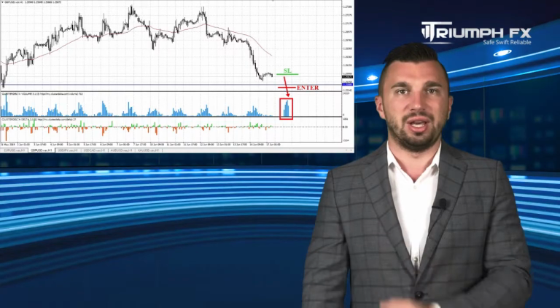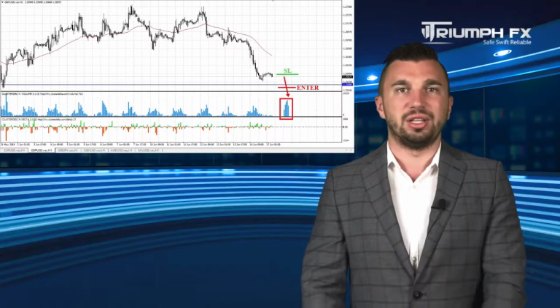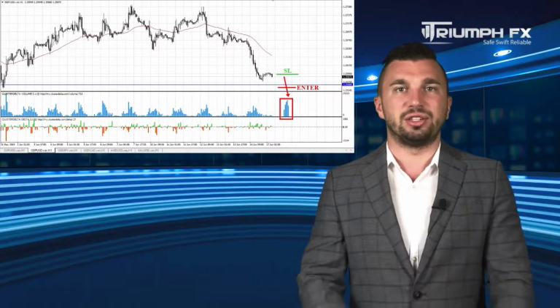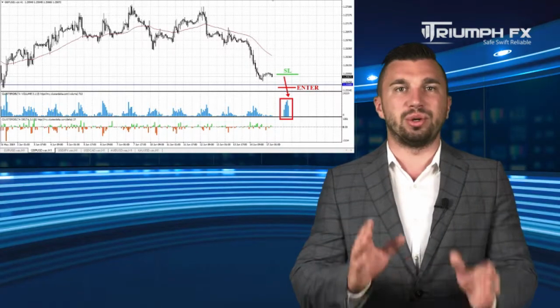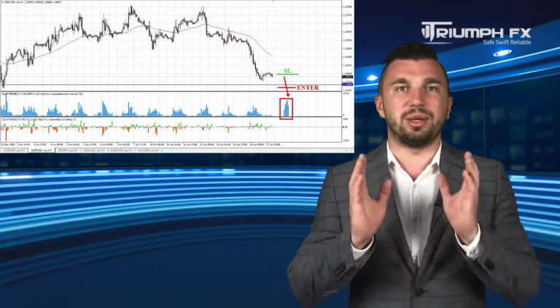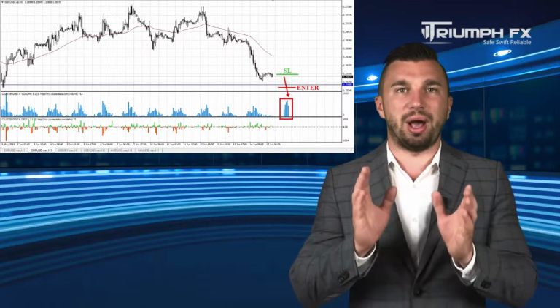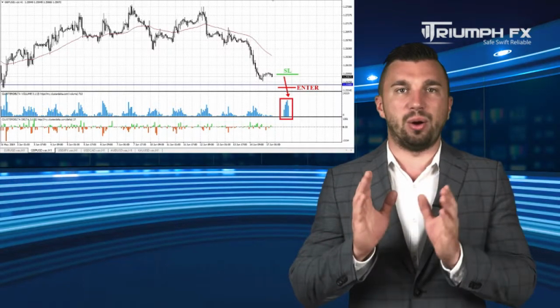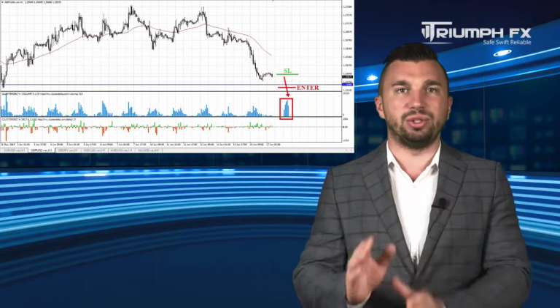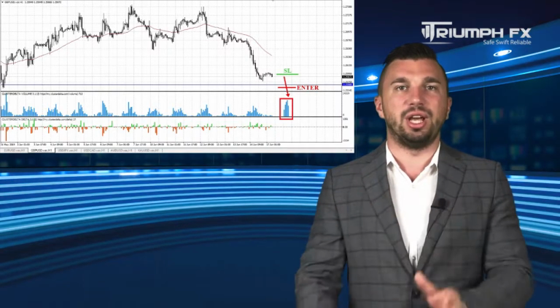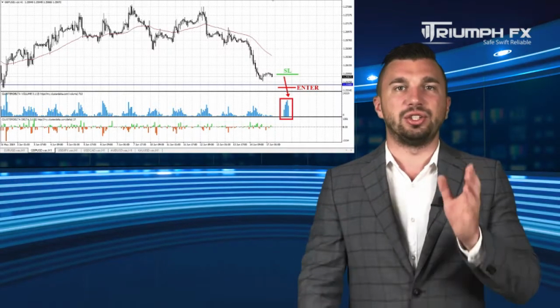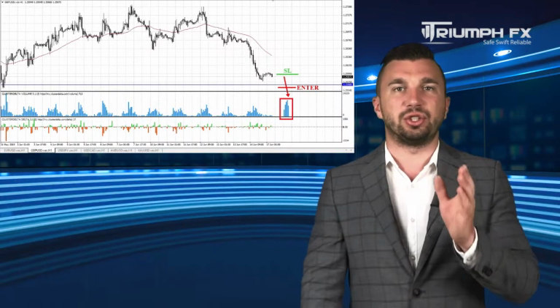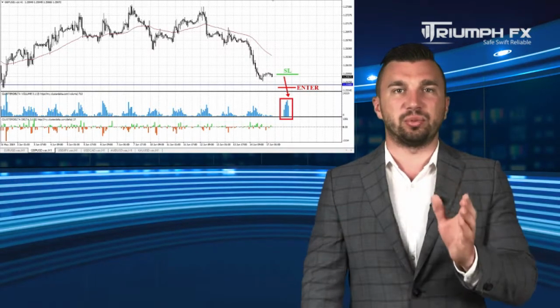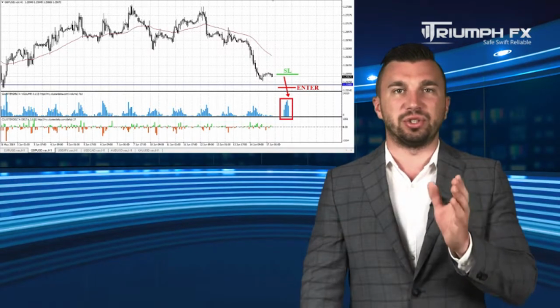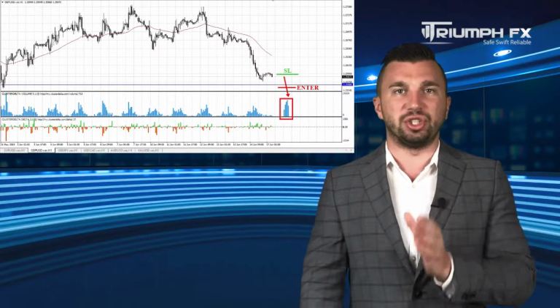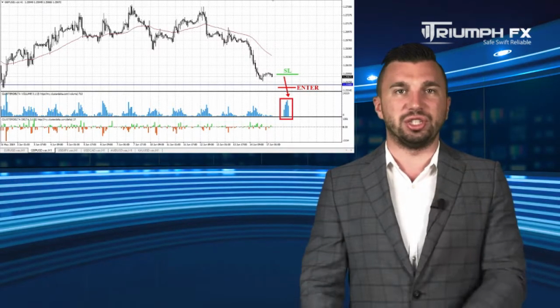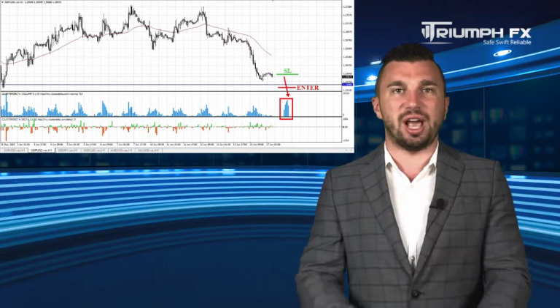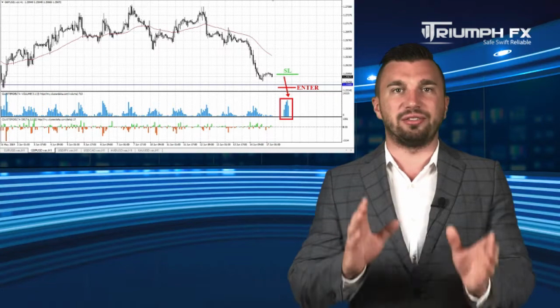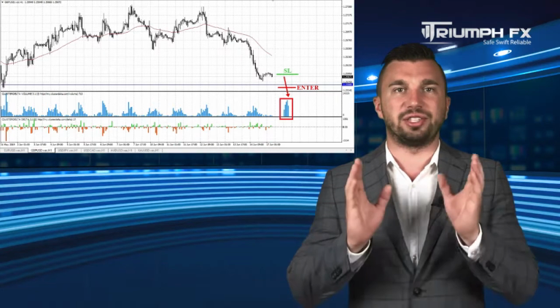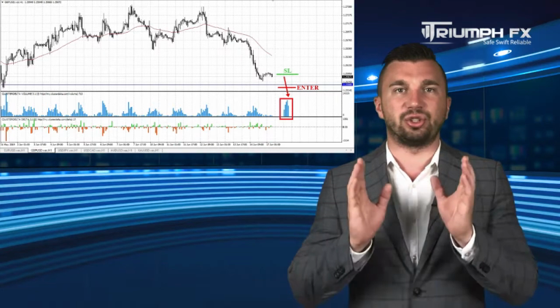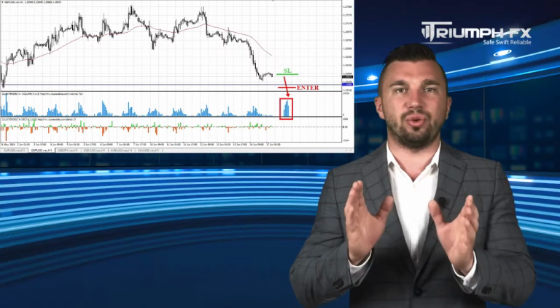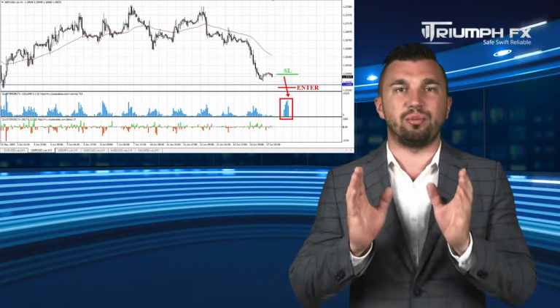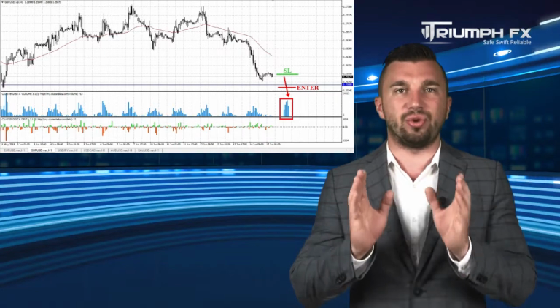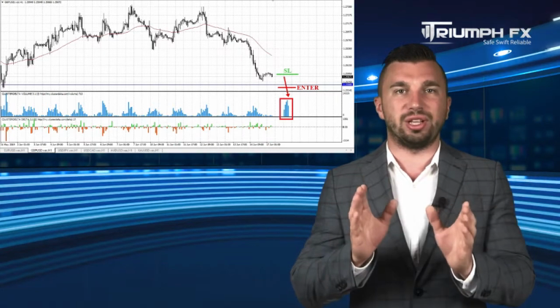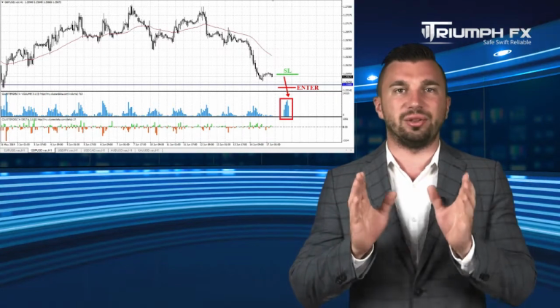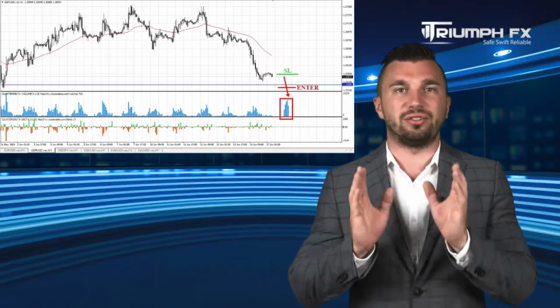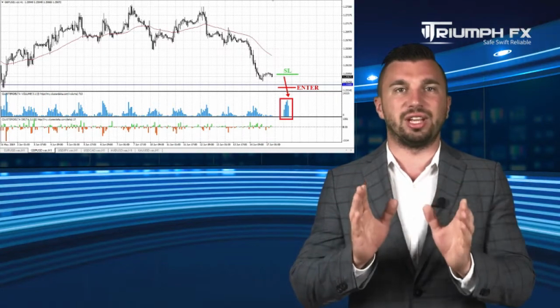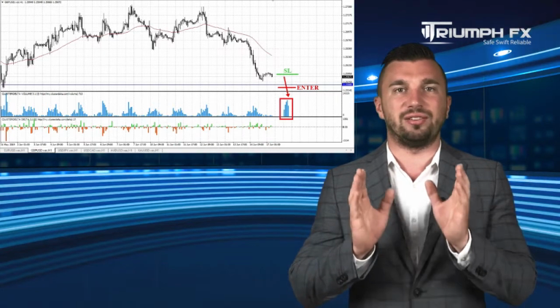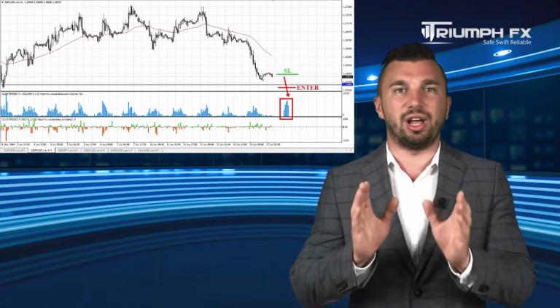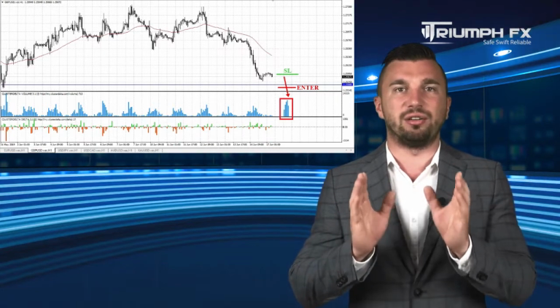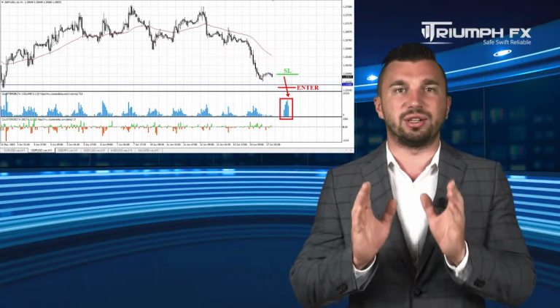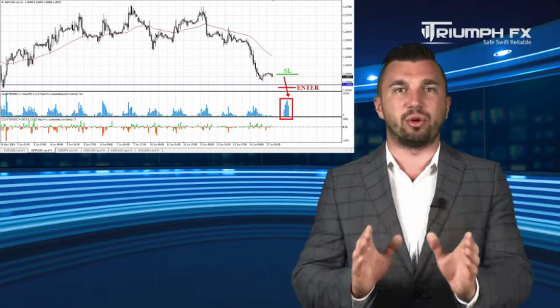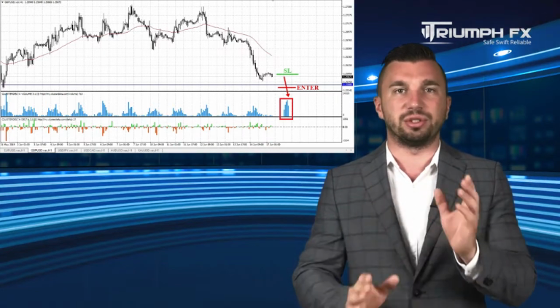So with the pound, short positions after the sharp breakdown of the level of support.